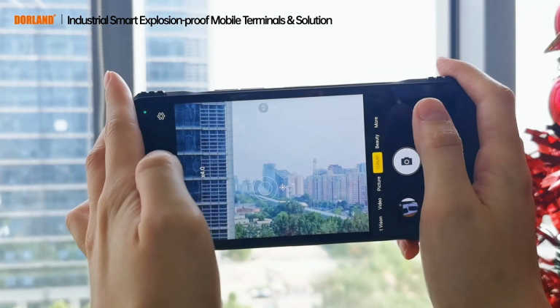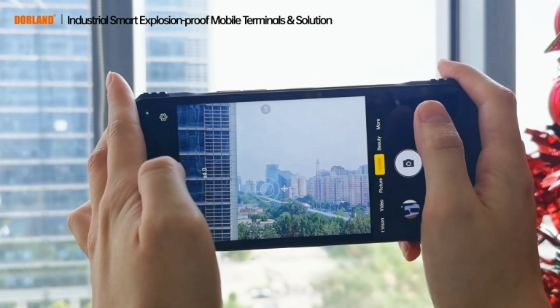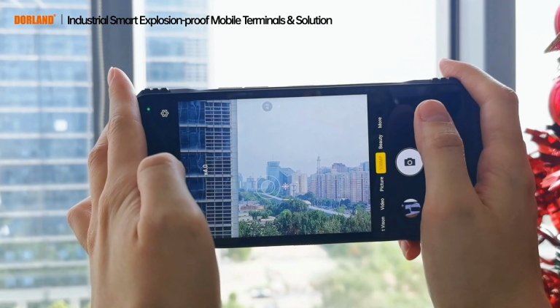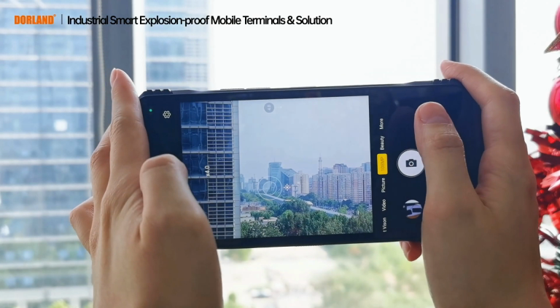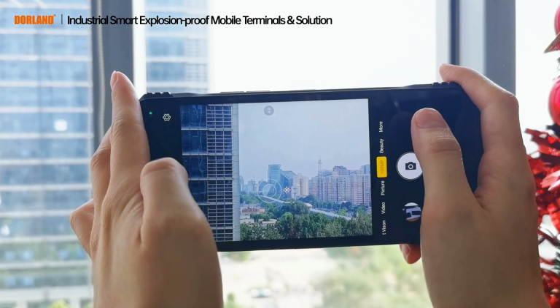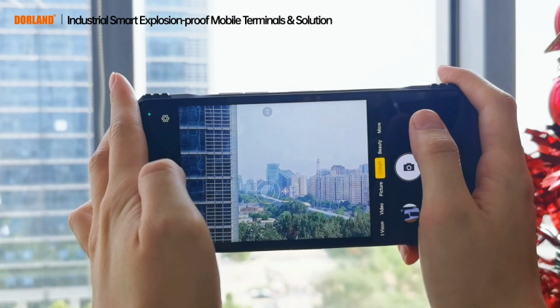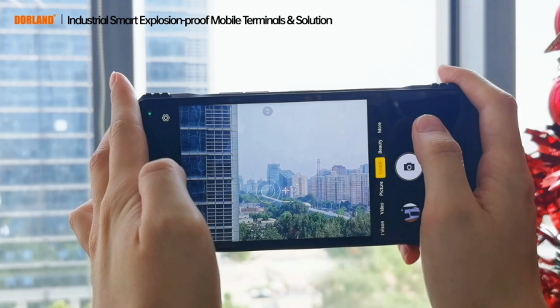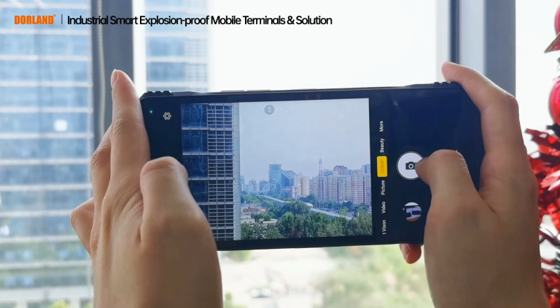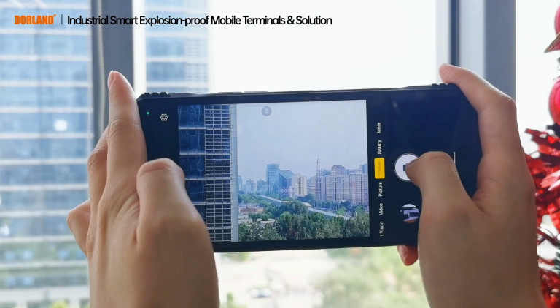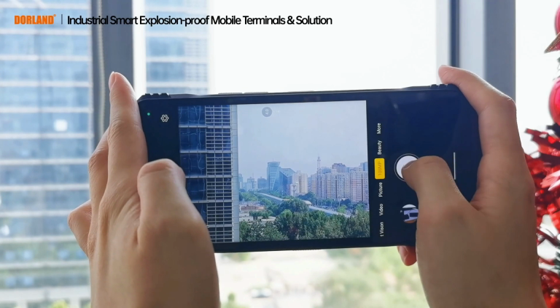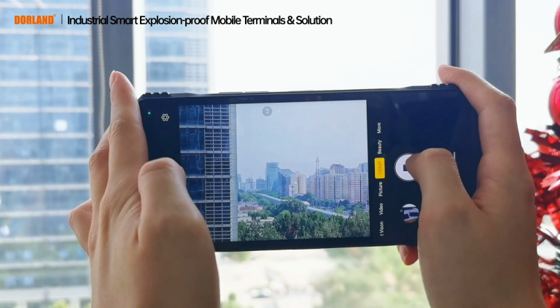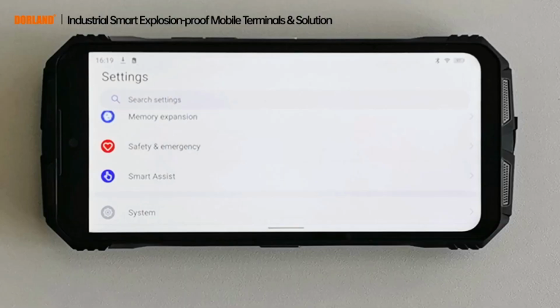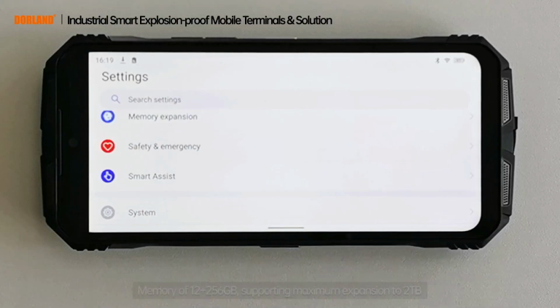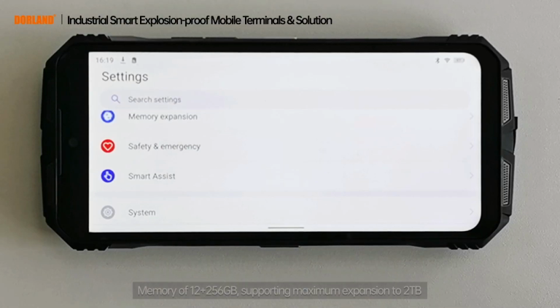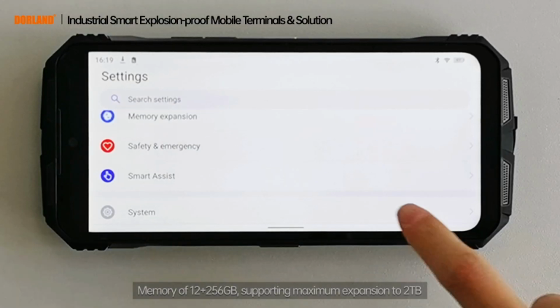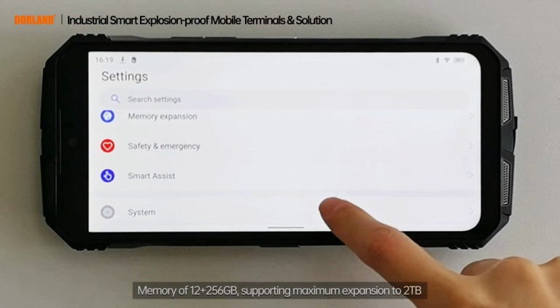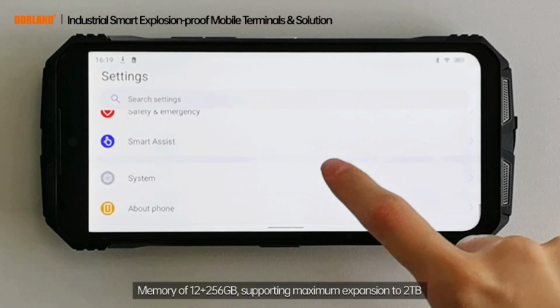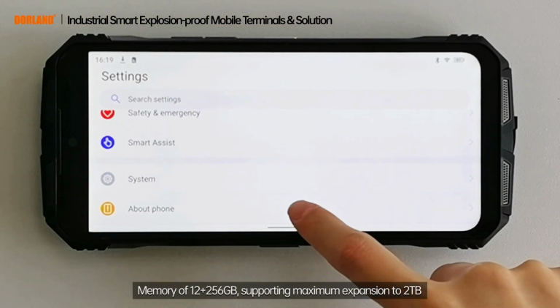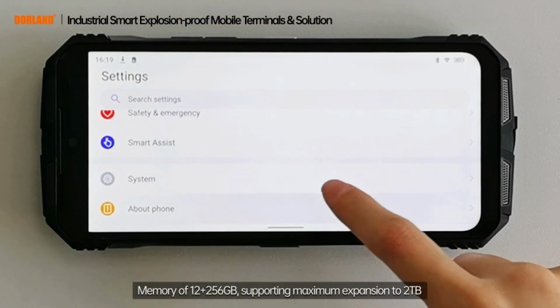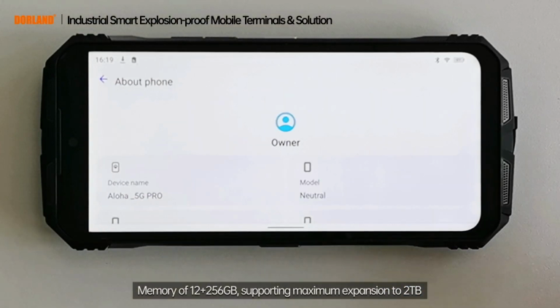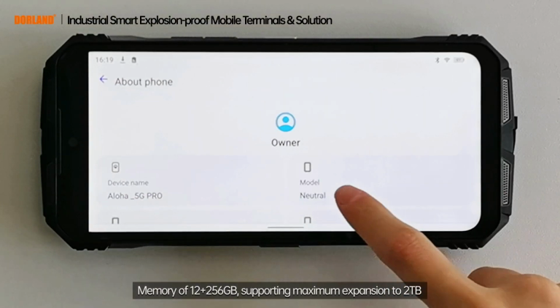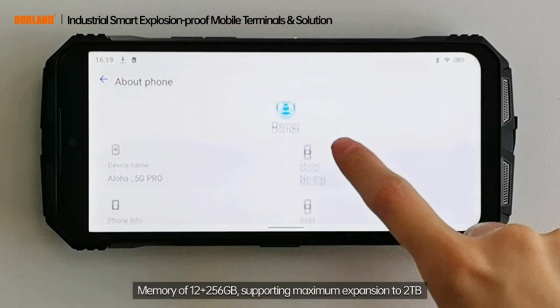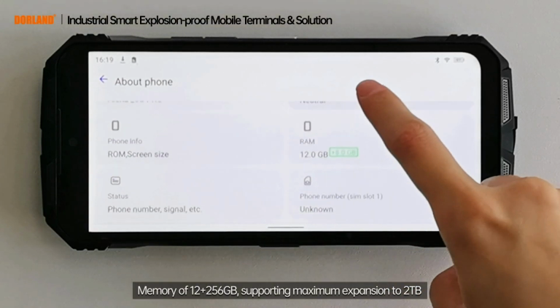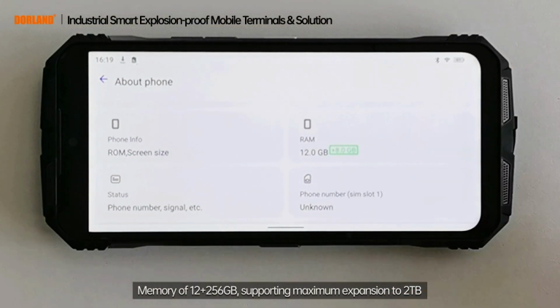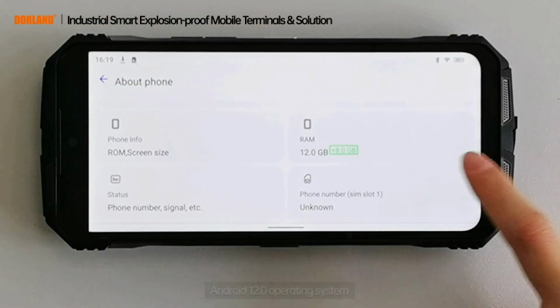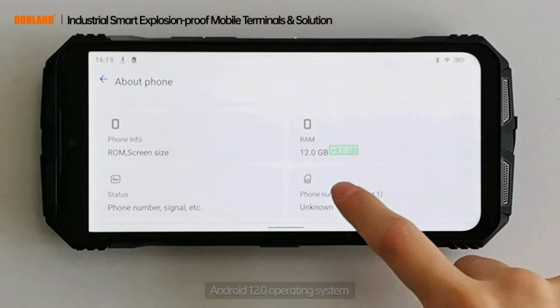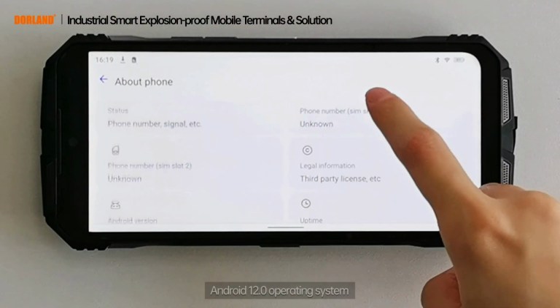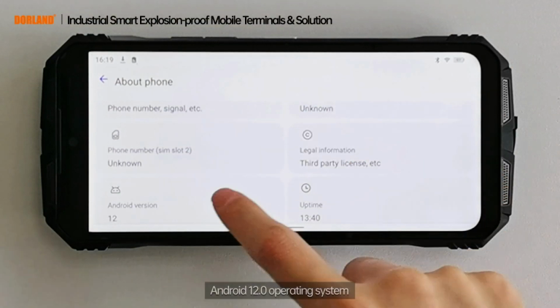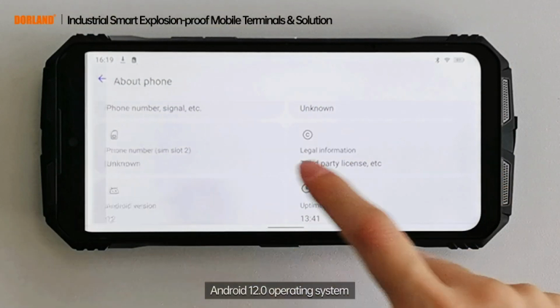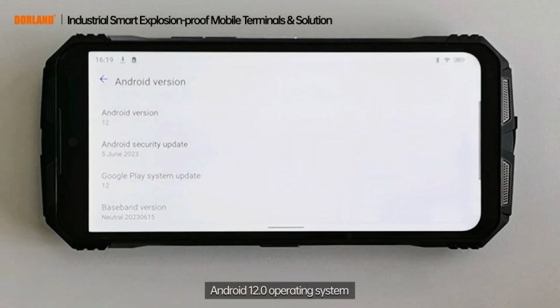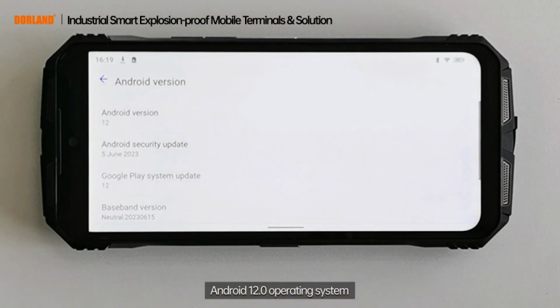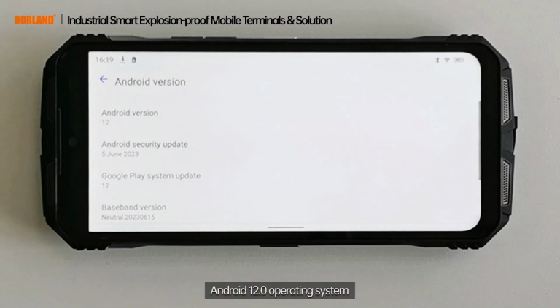Memory of 12GB RAM with 256GB storage, supporting maximum expansion up to 2TB.